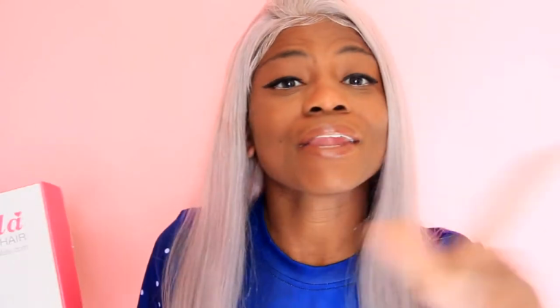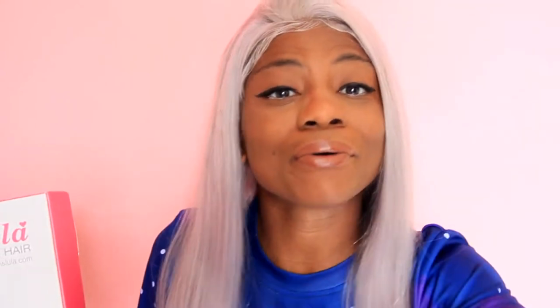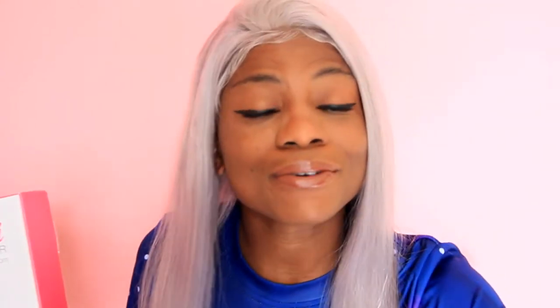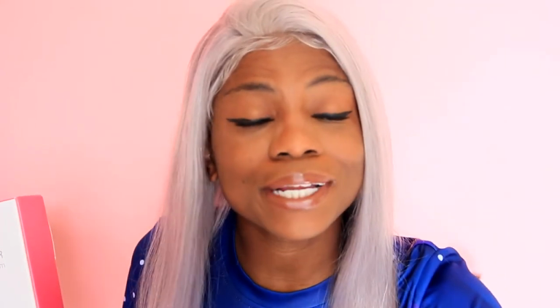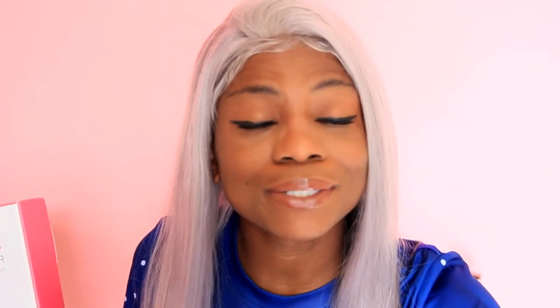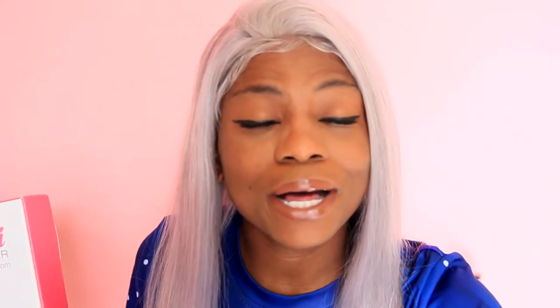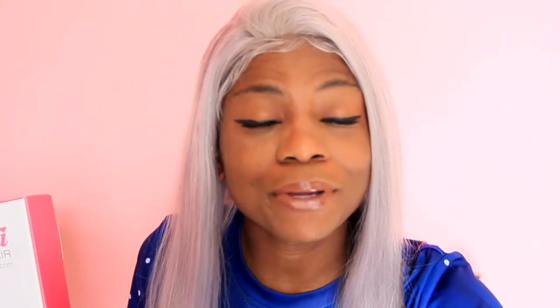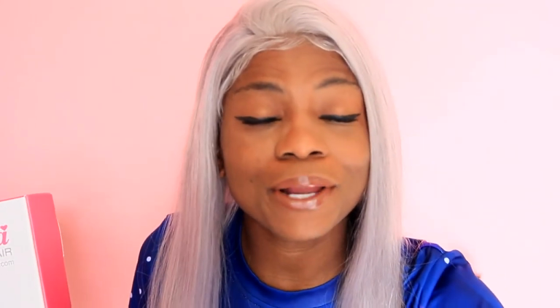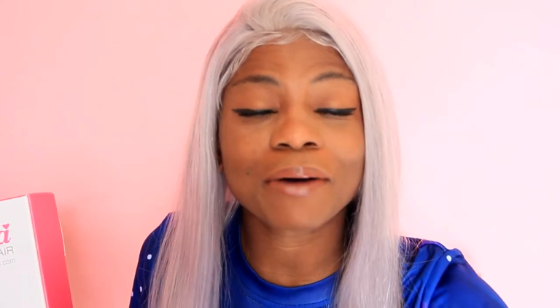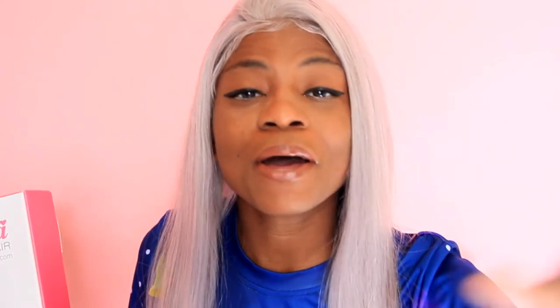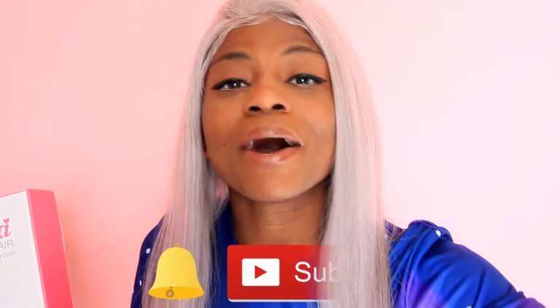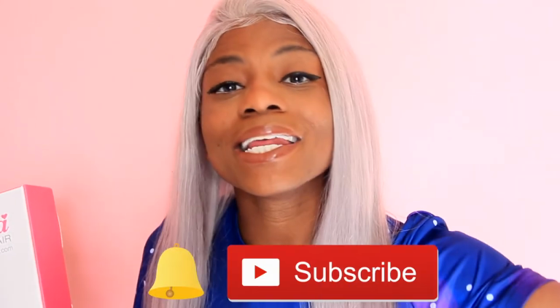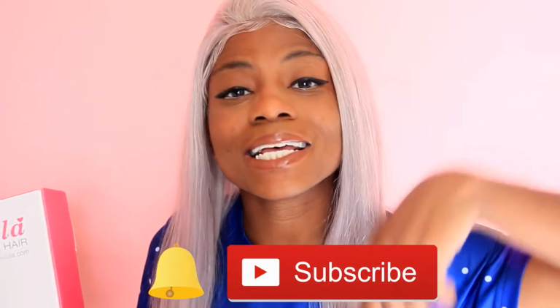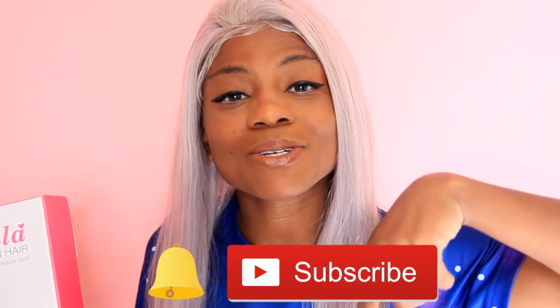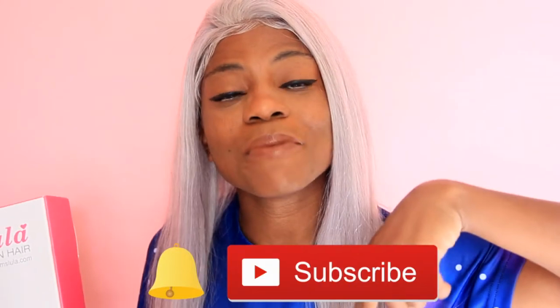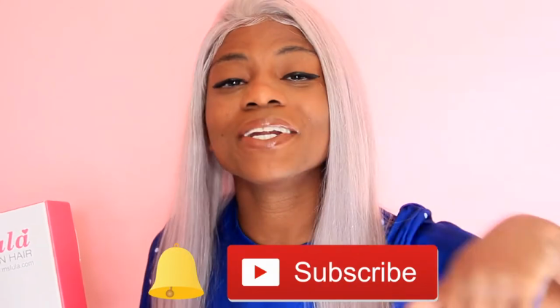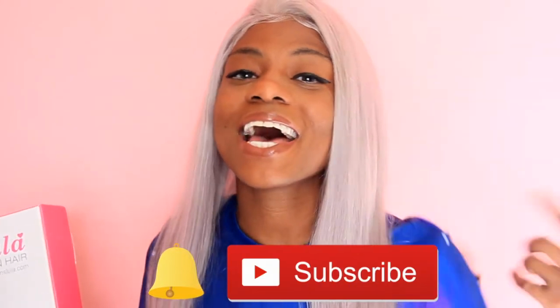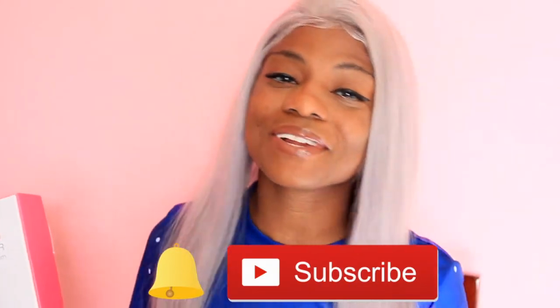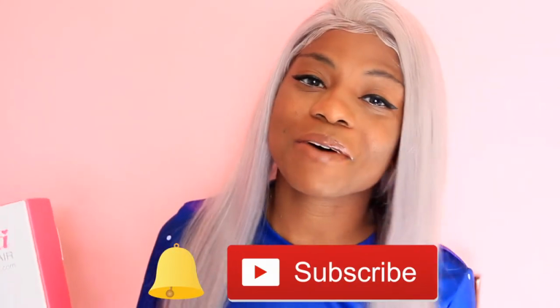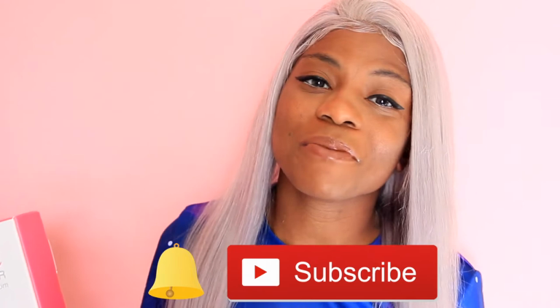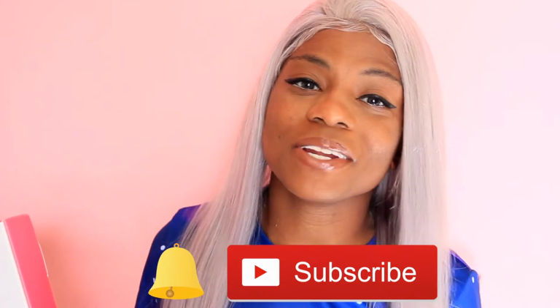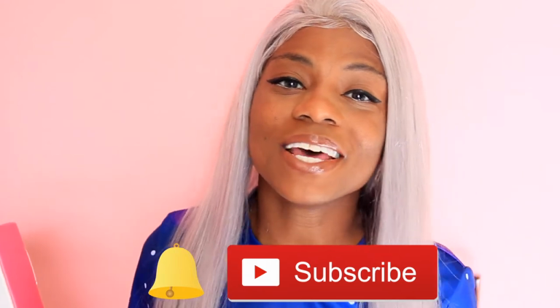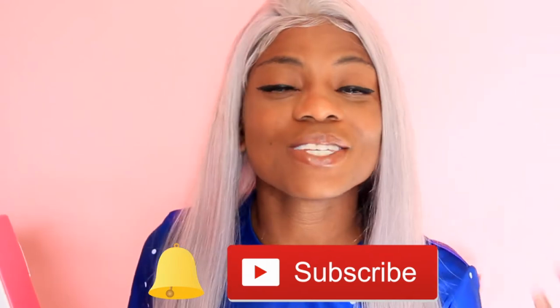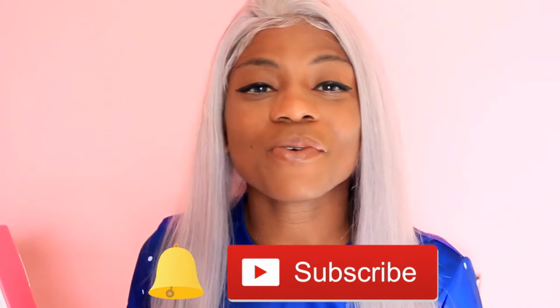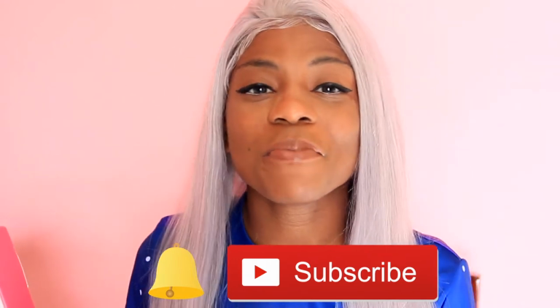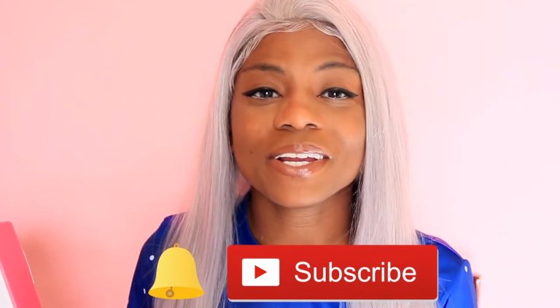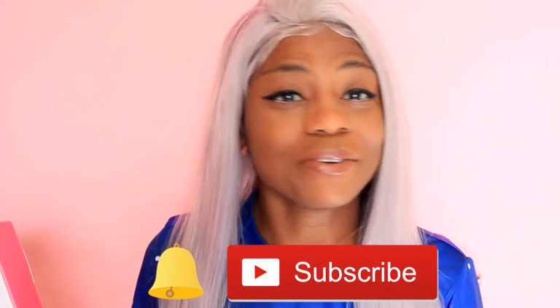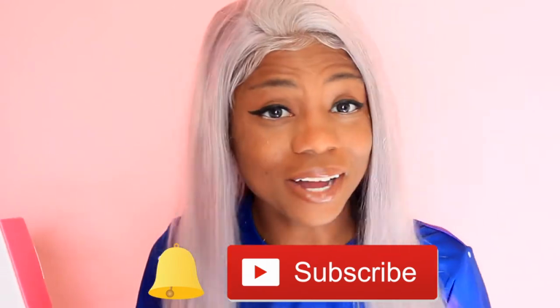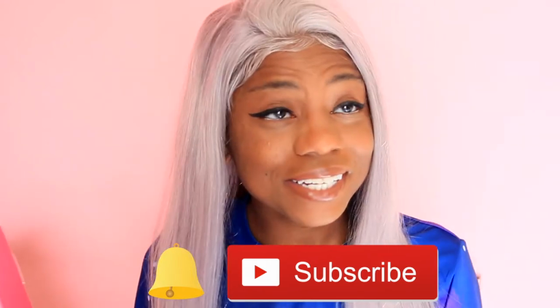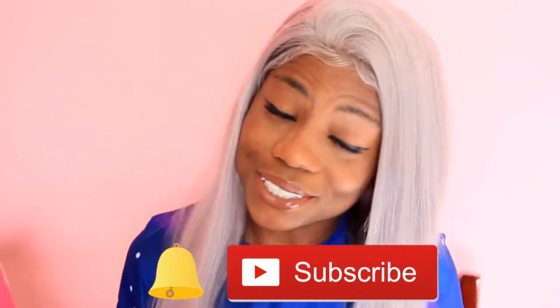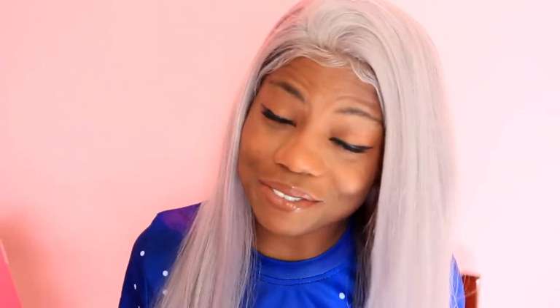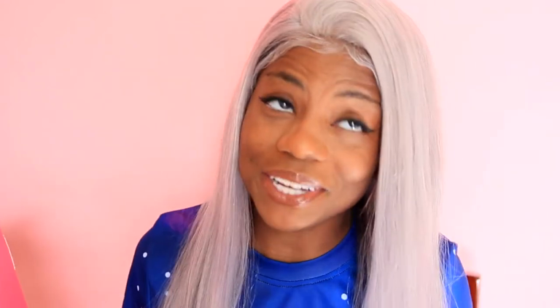And of course, don't forget to help your girl out by hitting that subscribe button as well as that bell button, so you know when I'm putting out new content each and every week.